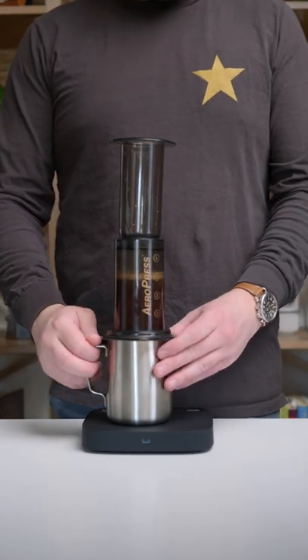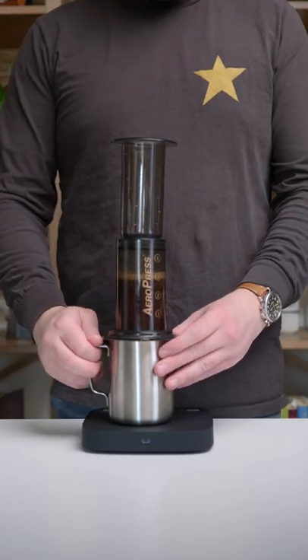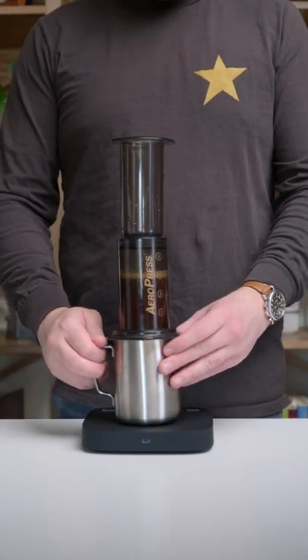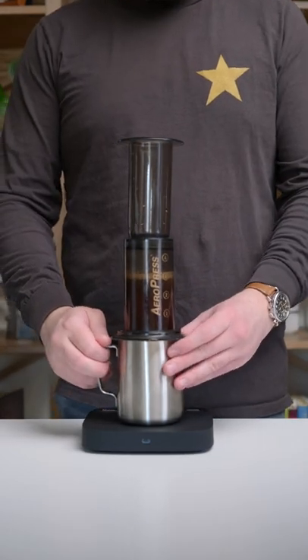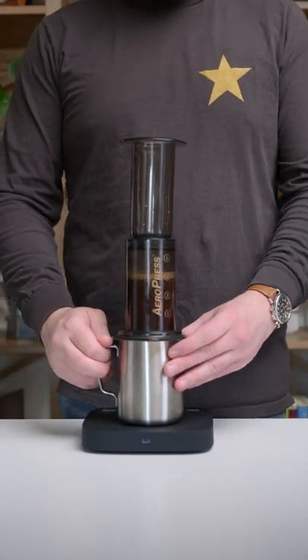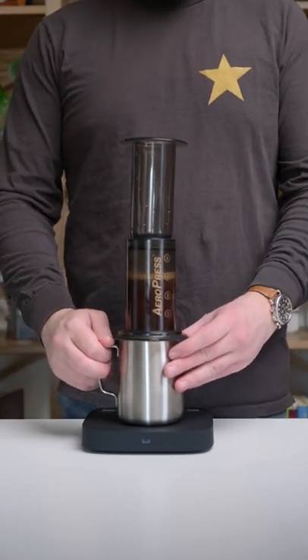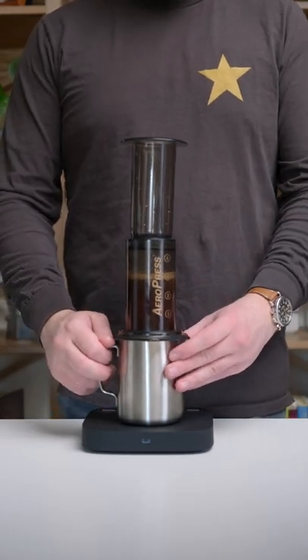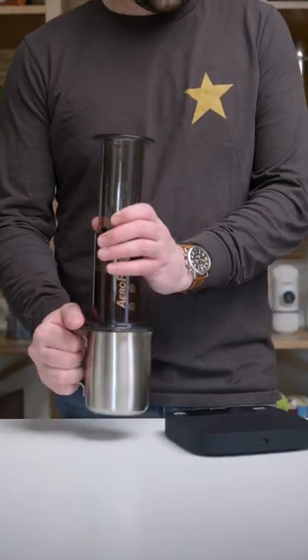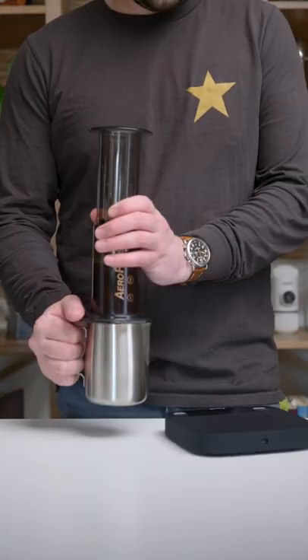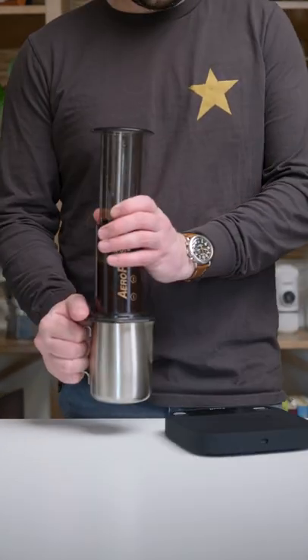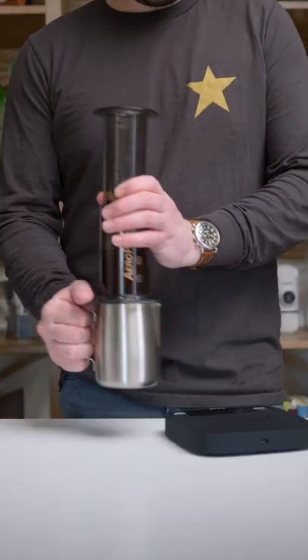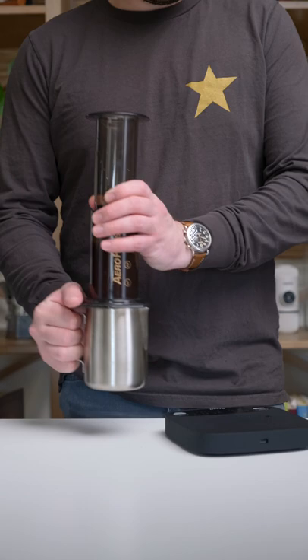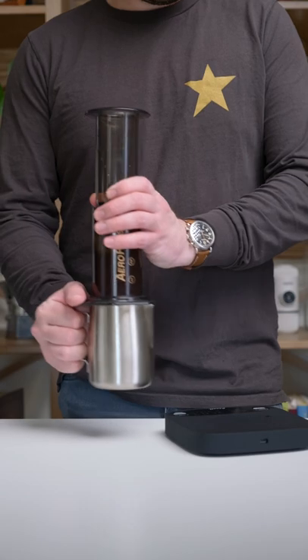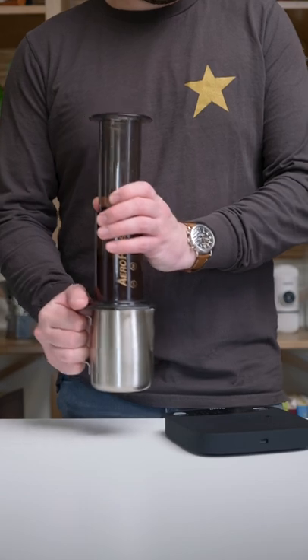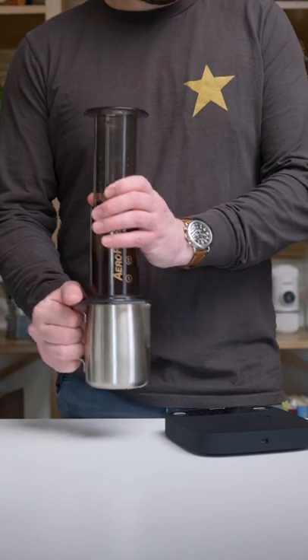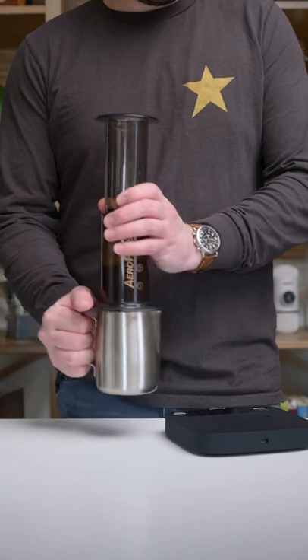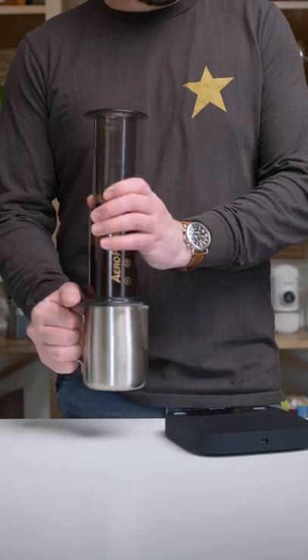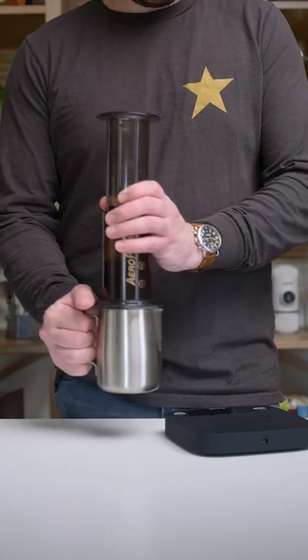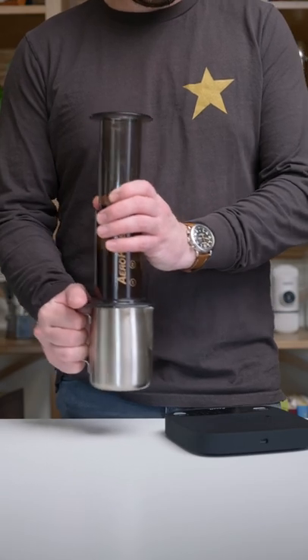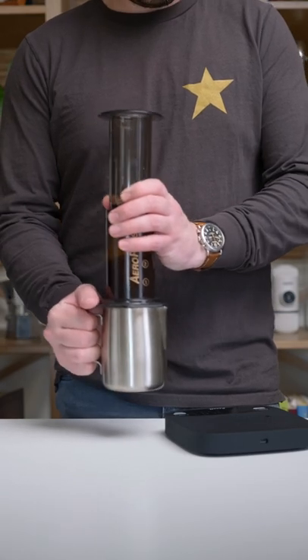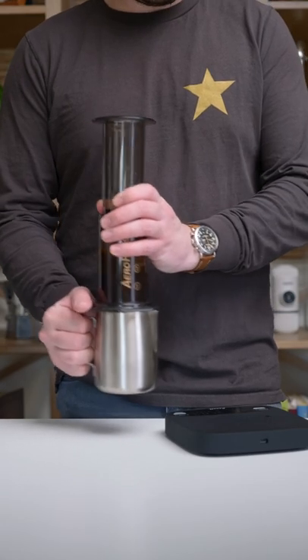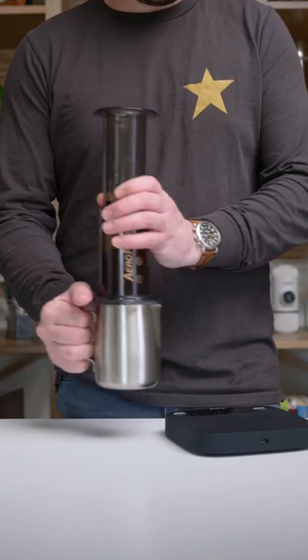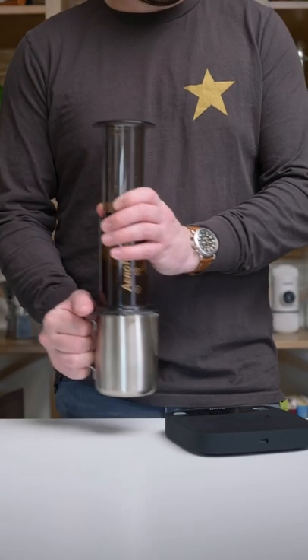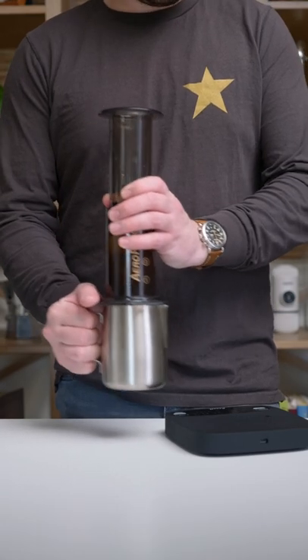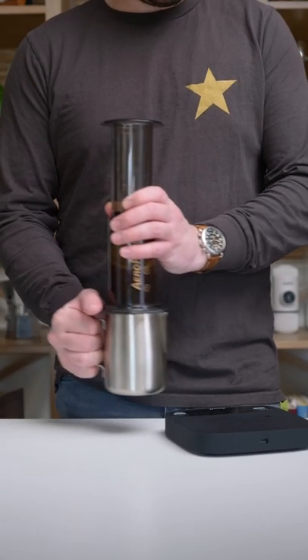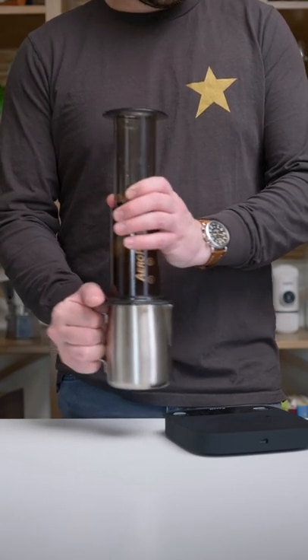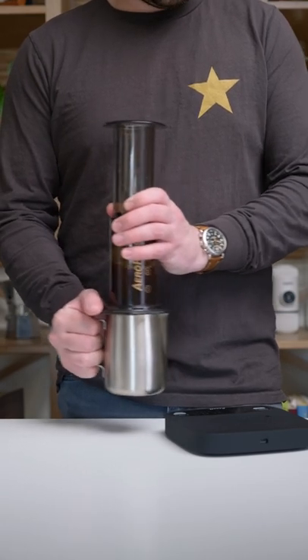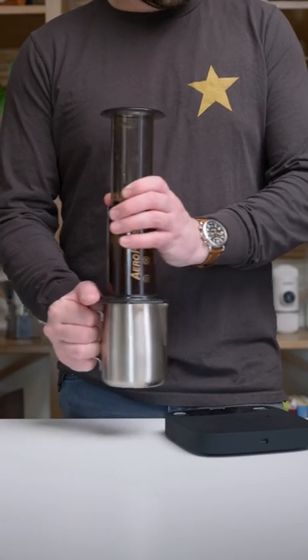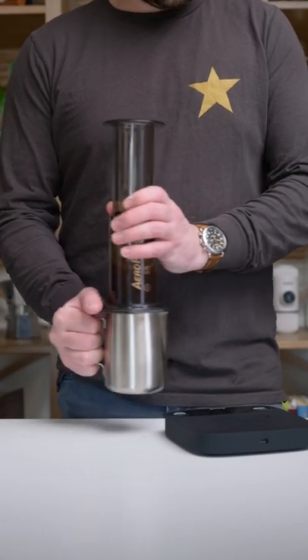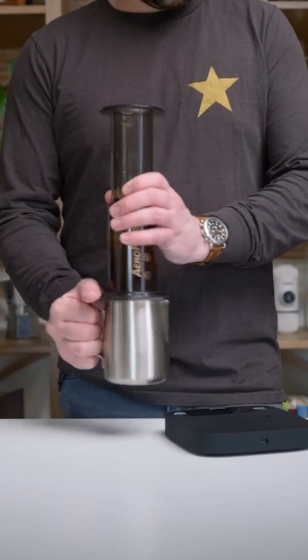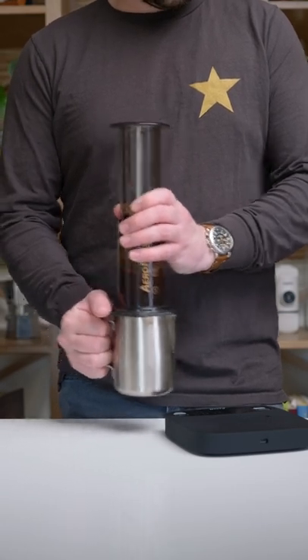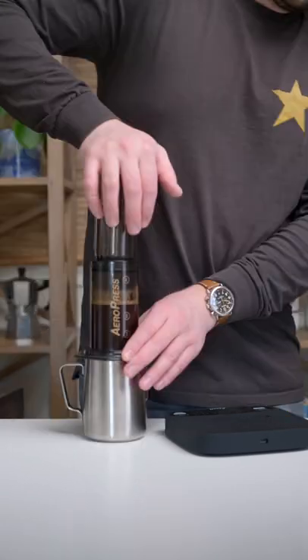Now we sit and wait. After two minutes, grab everything and give it a little shake. Now 30 seconds after shaking, go ahead and plunge the AeroPress.